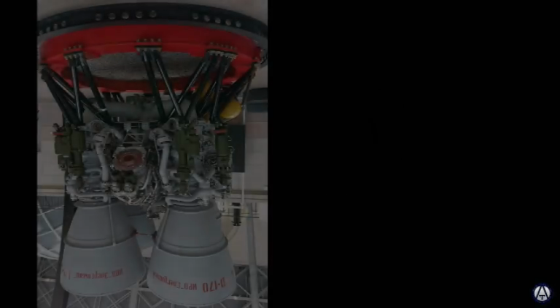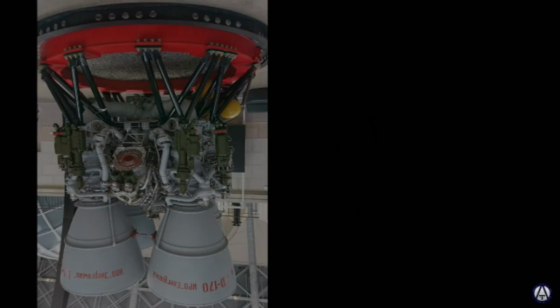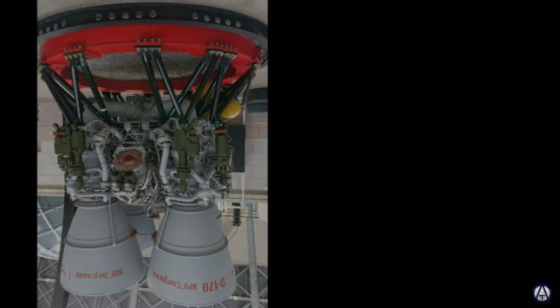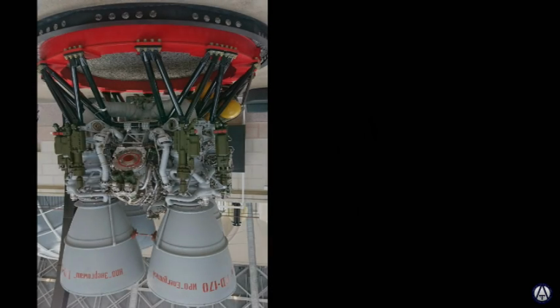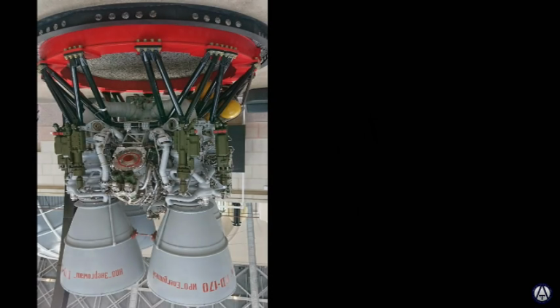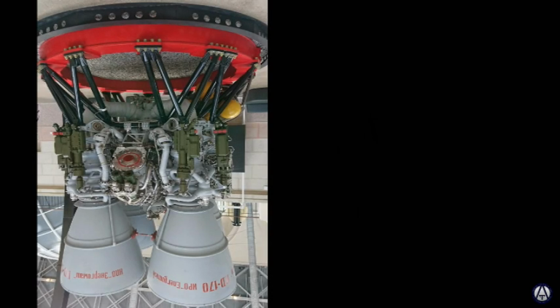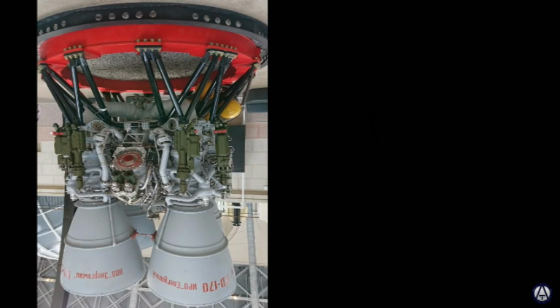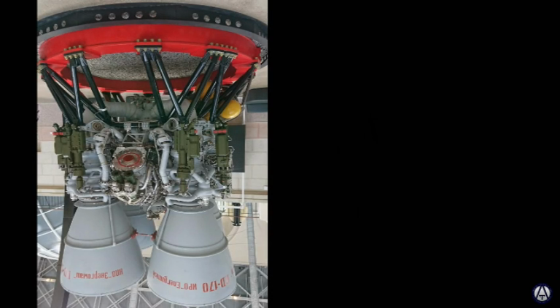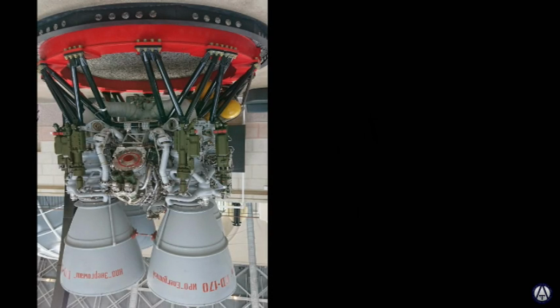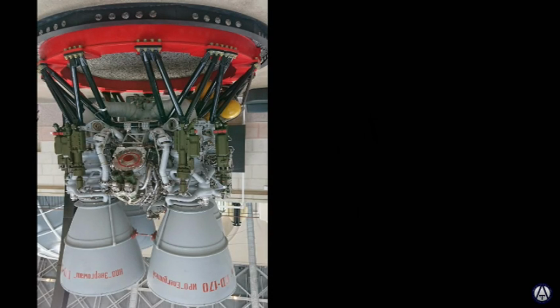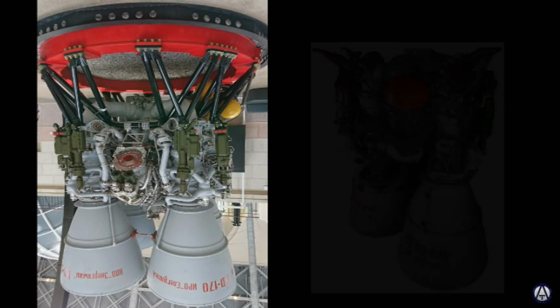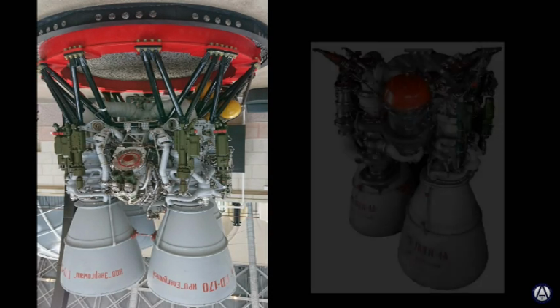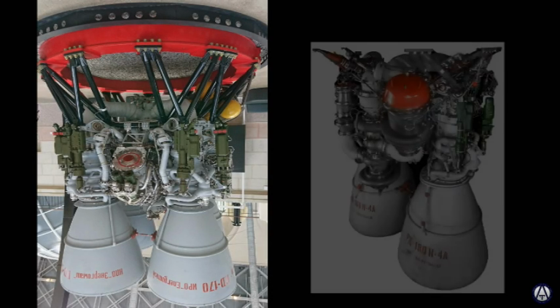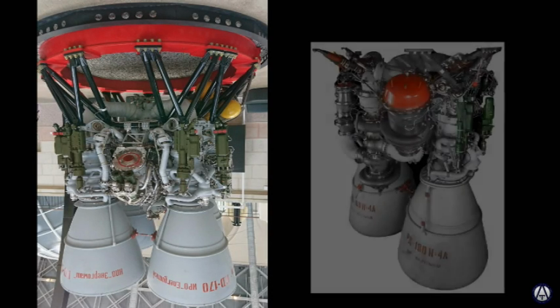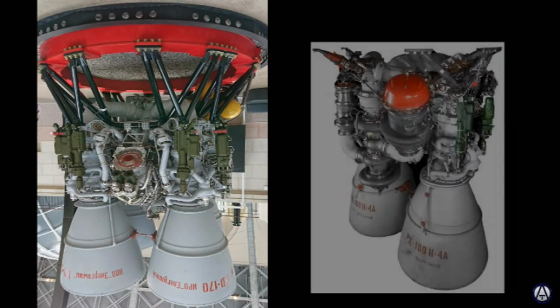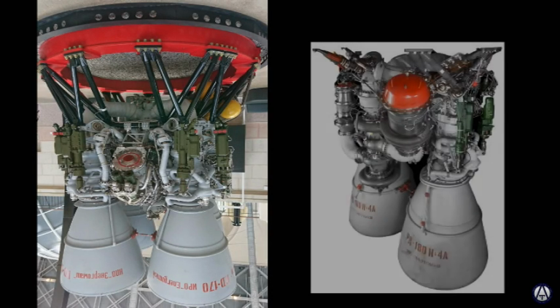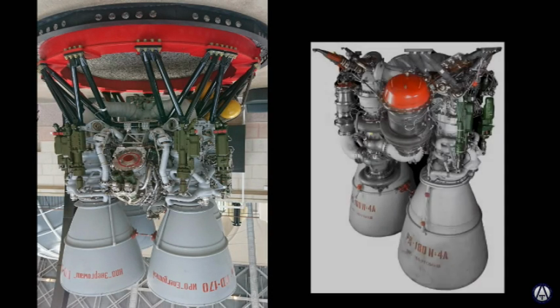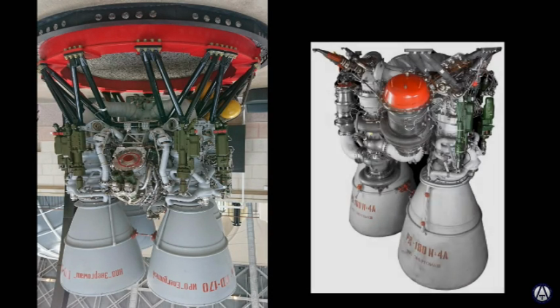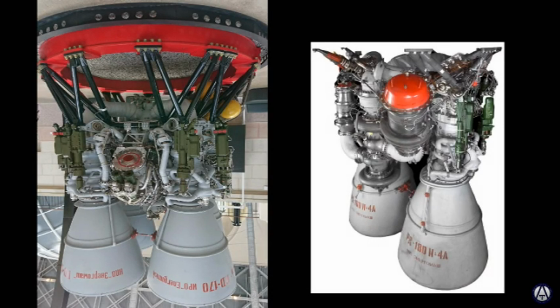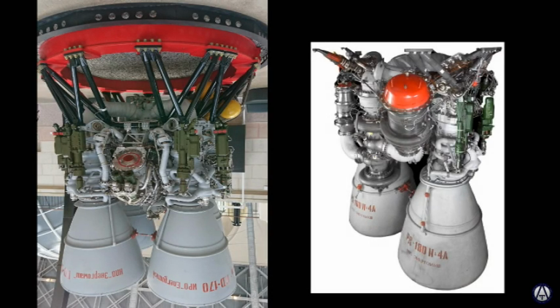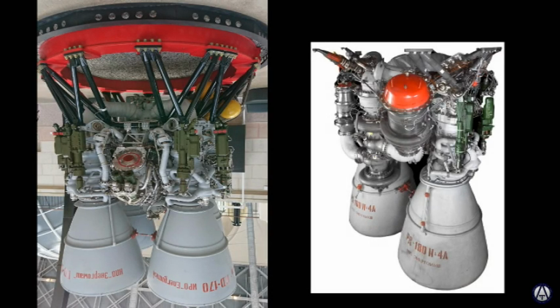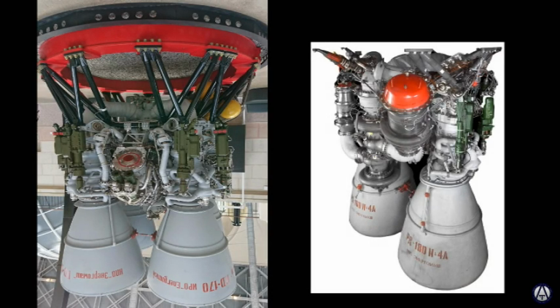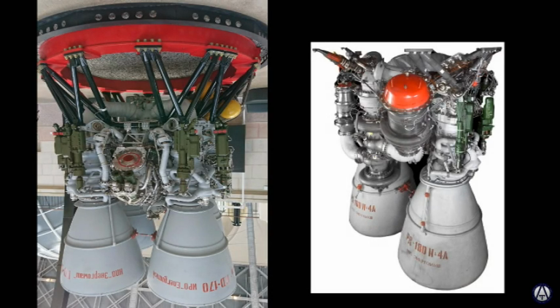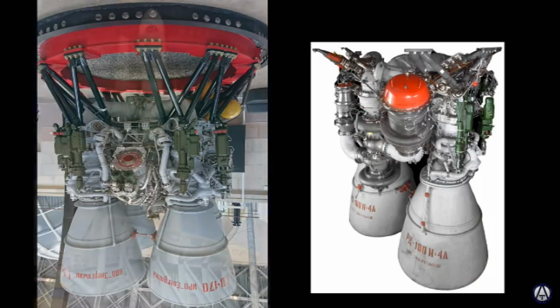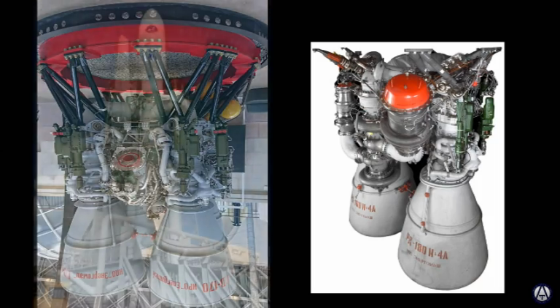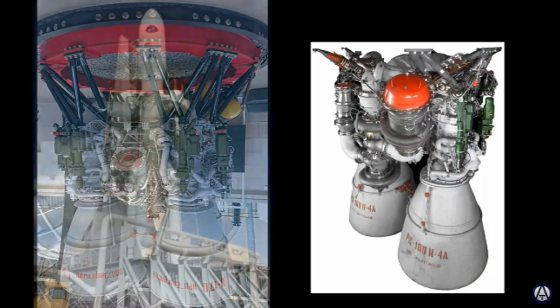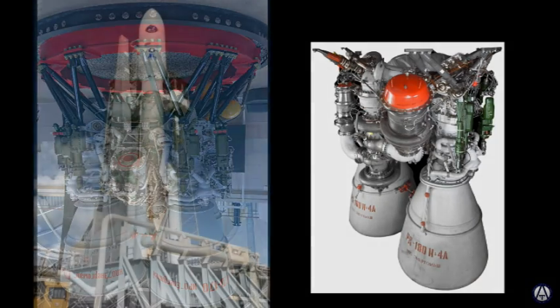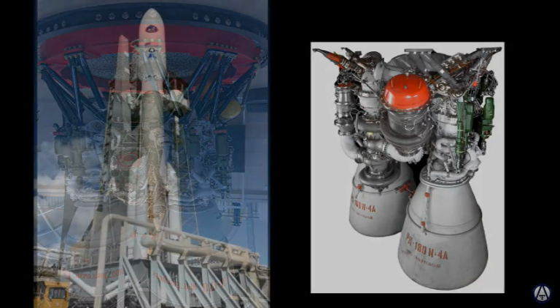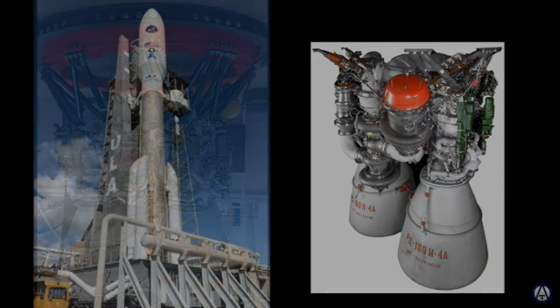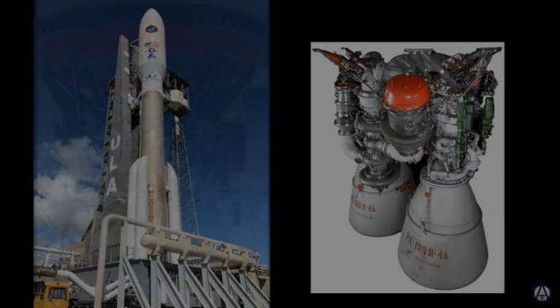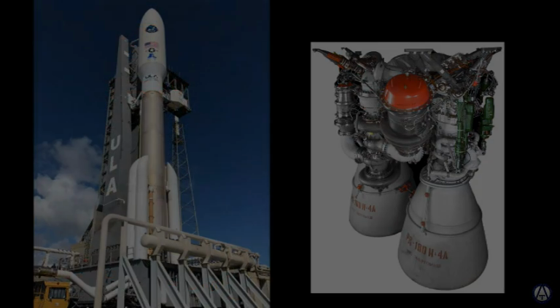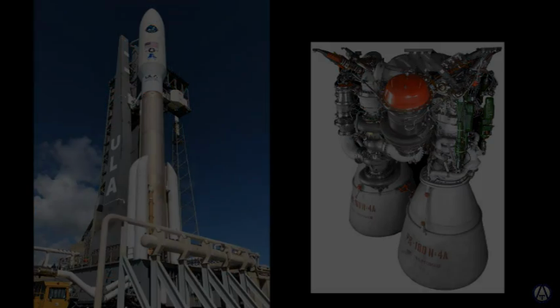The RD-170, cut from four chambers to two, is what we call an RD-180, and is still flying on several American rockets today.